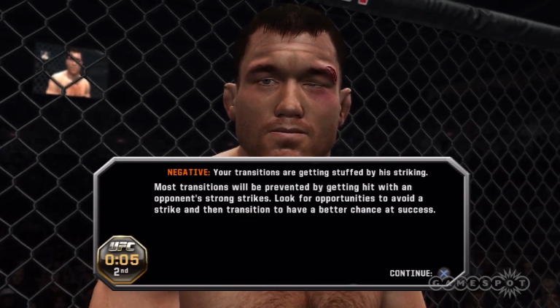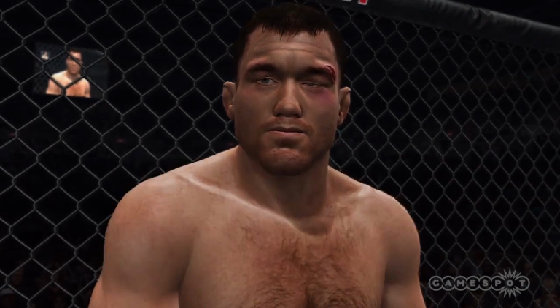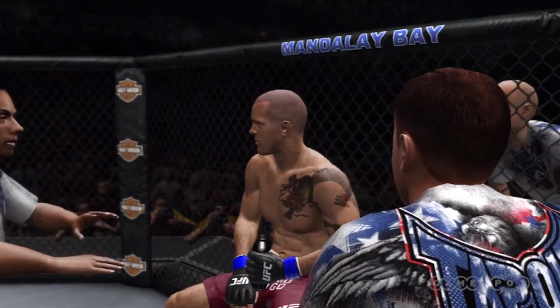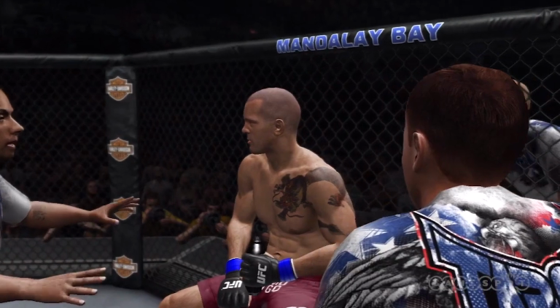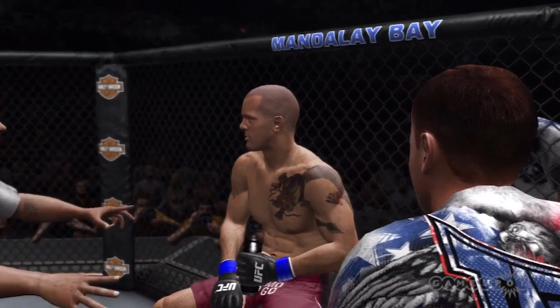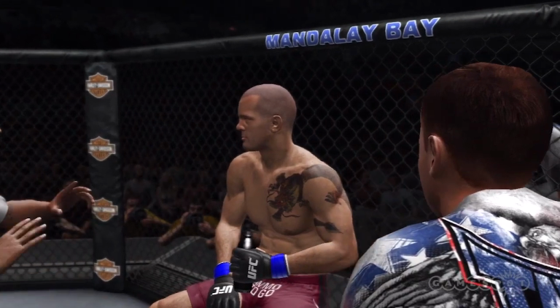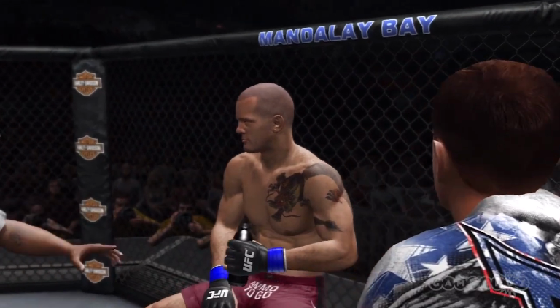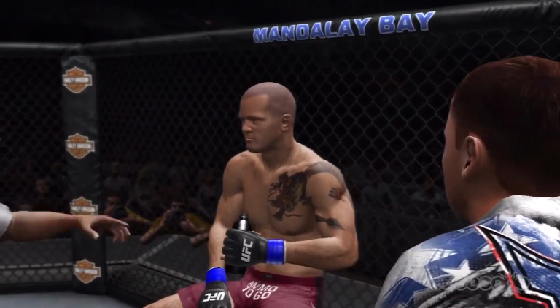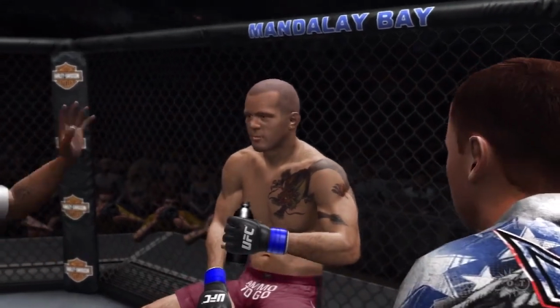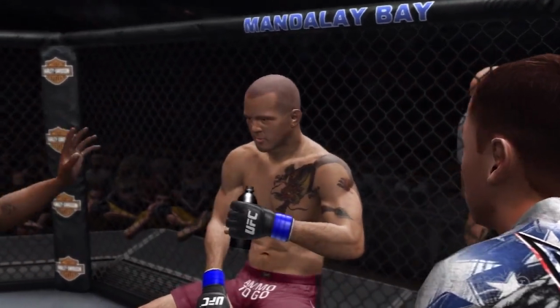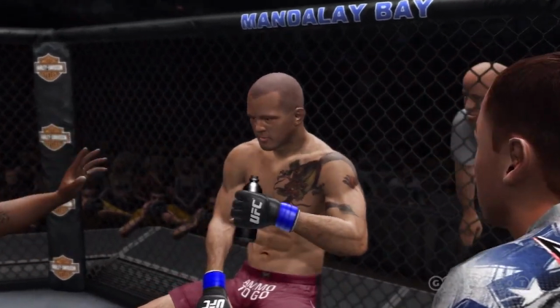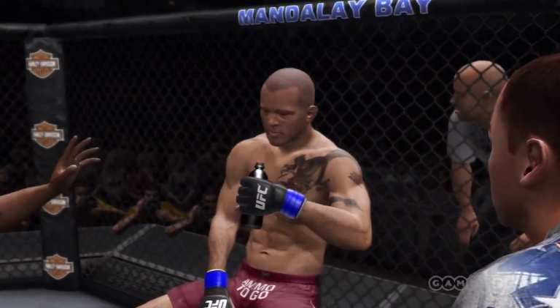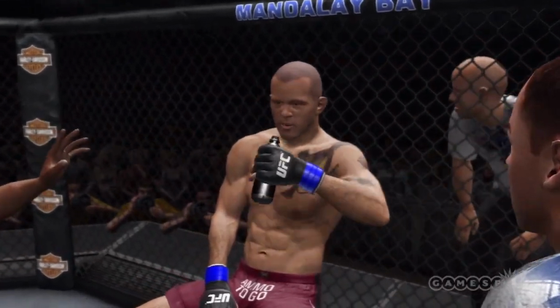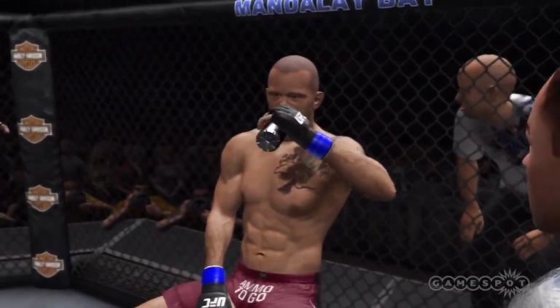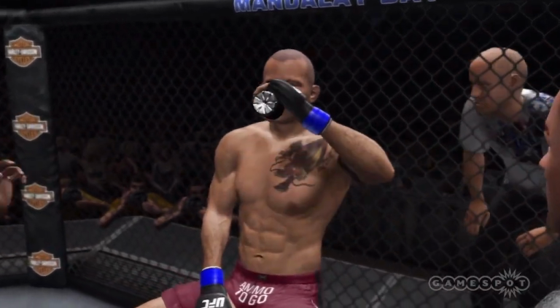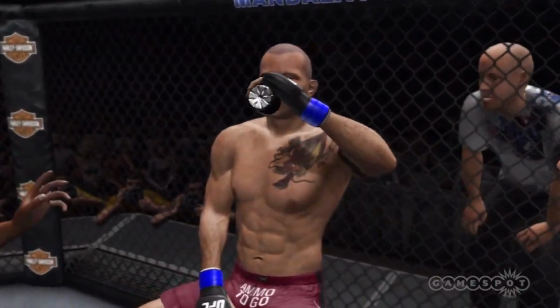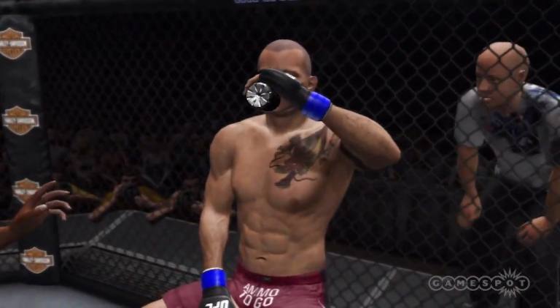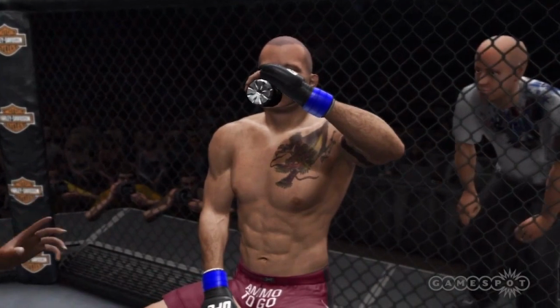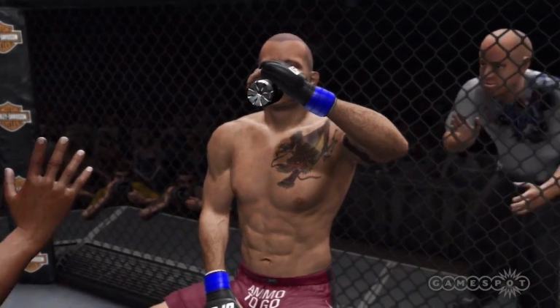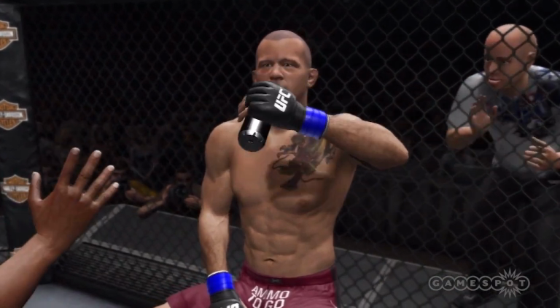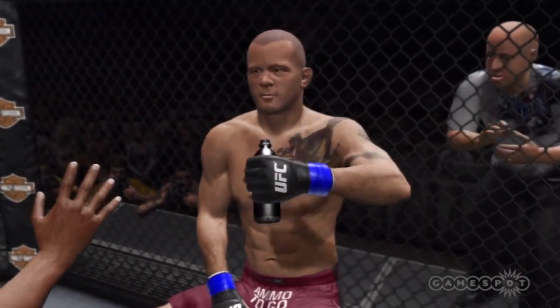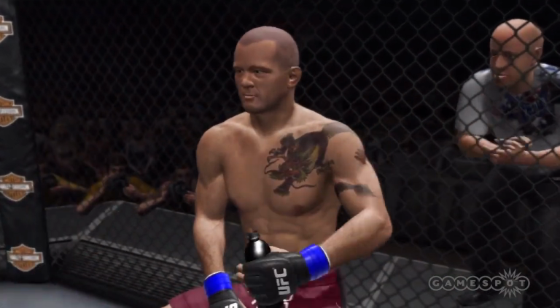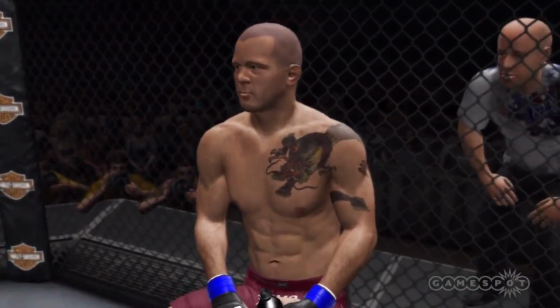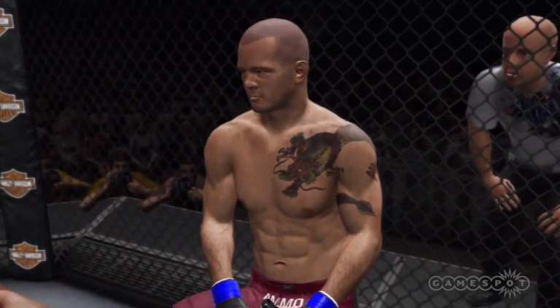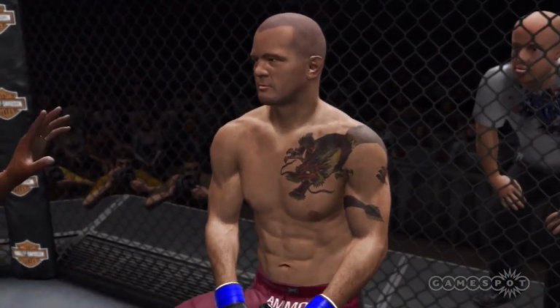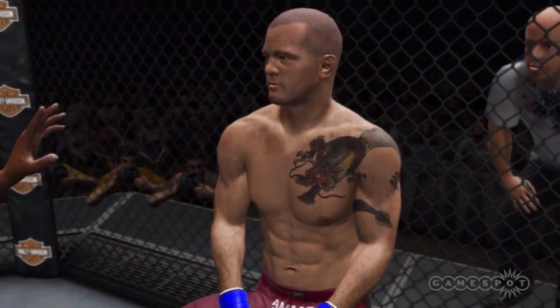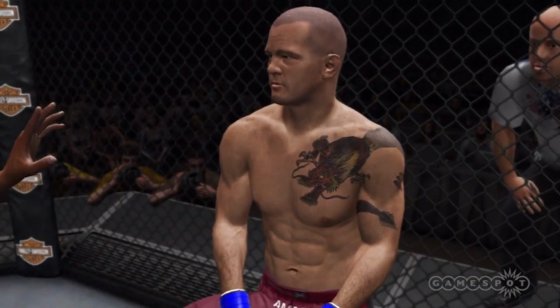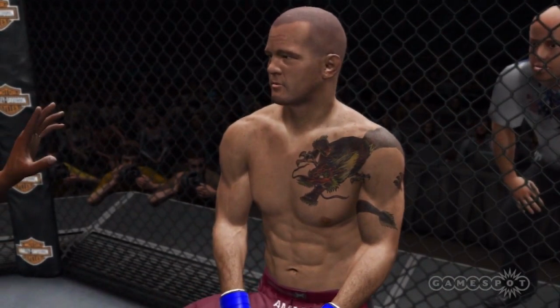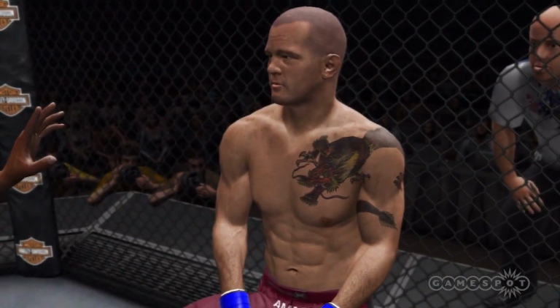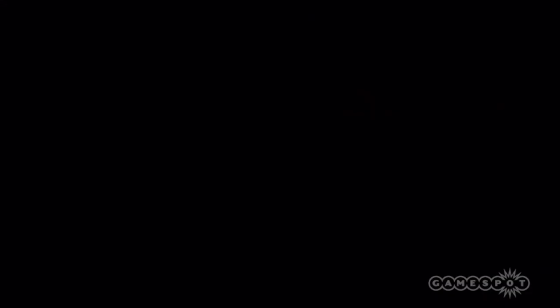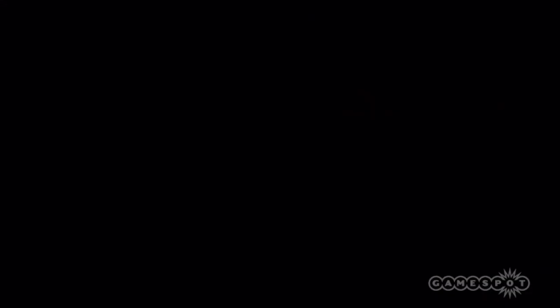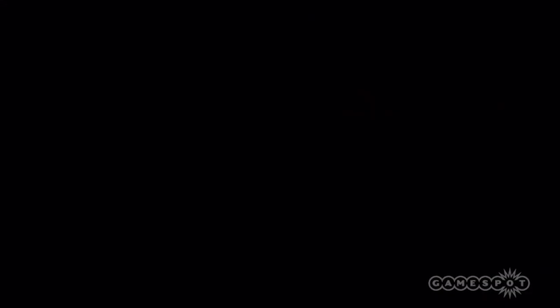If he gets that back, he fights that two-on-one. If he gets that body lock, you gotta fight it off. You swim that arm over.